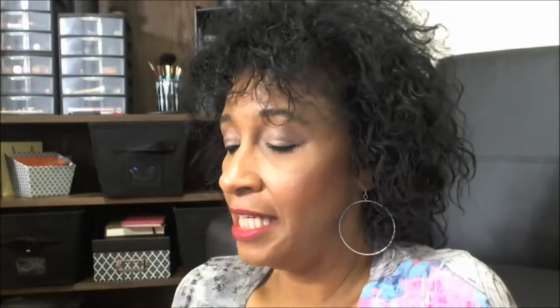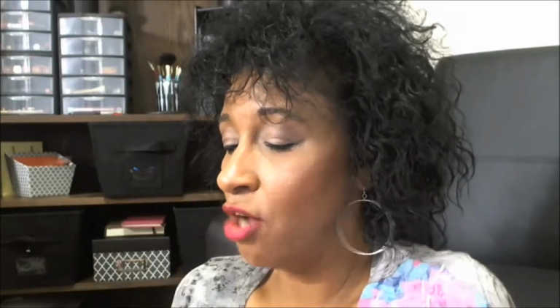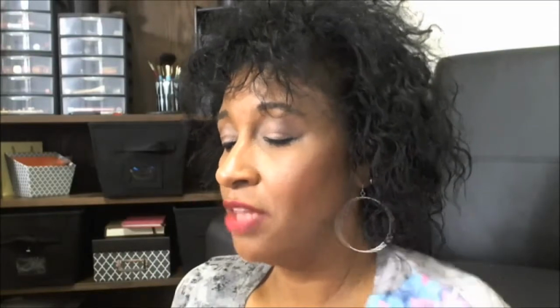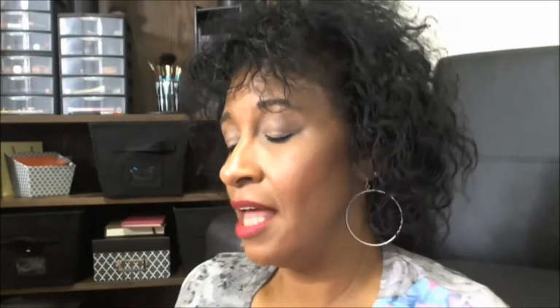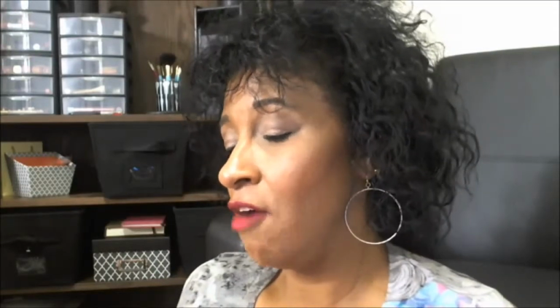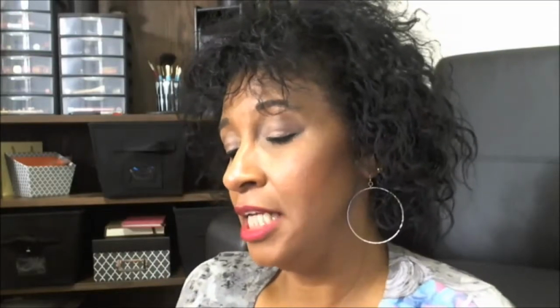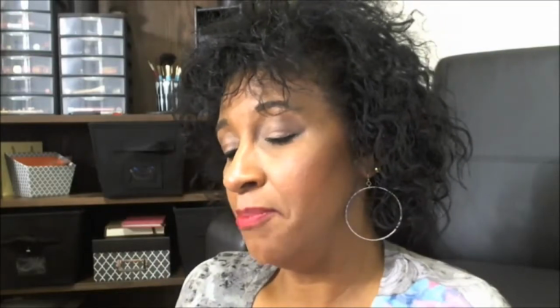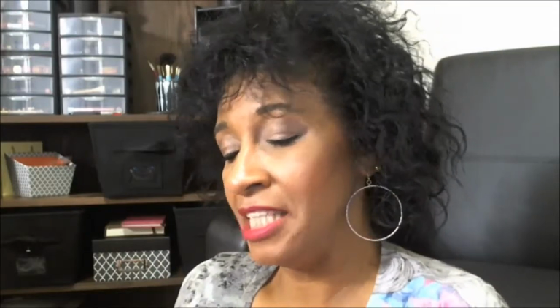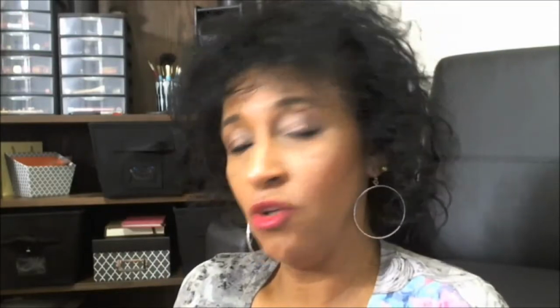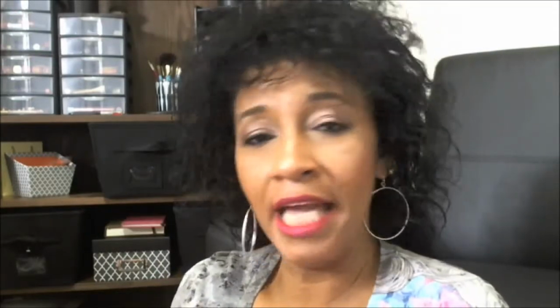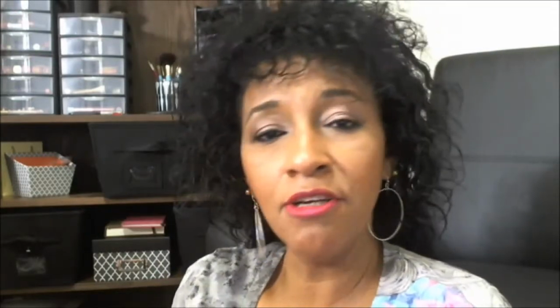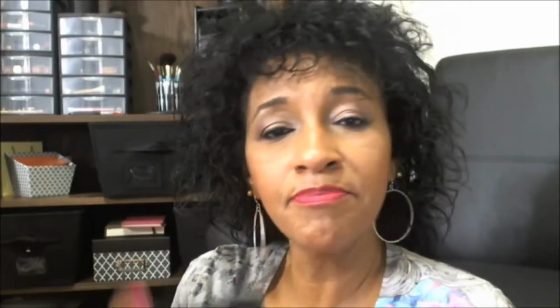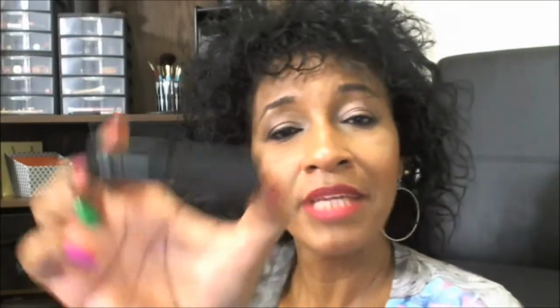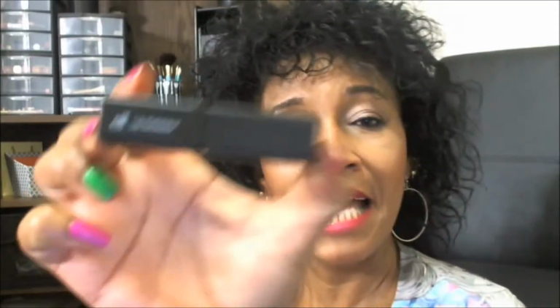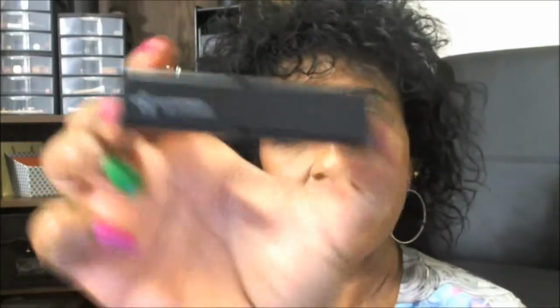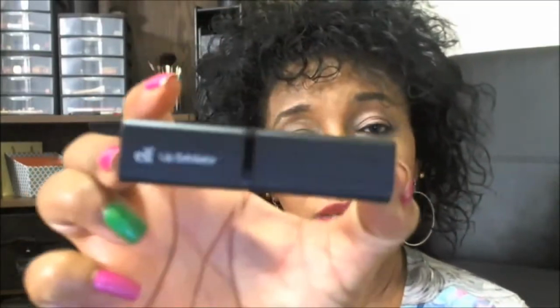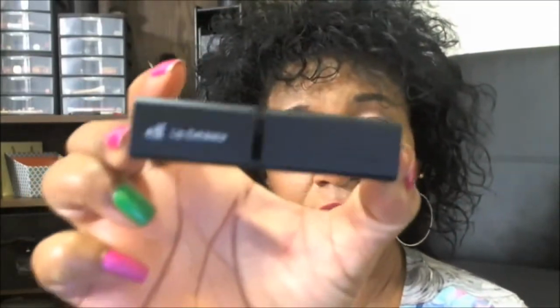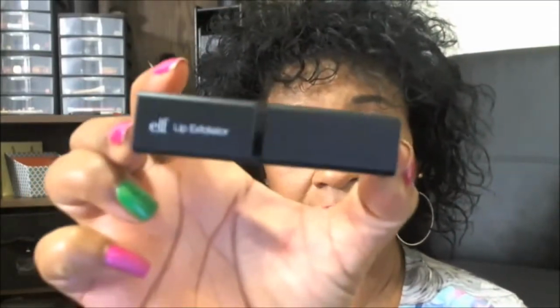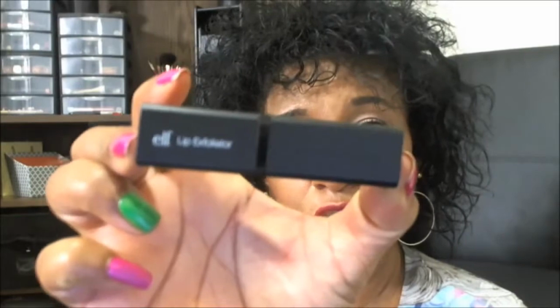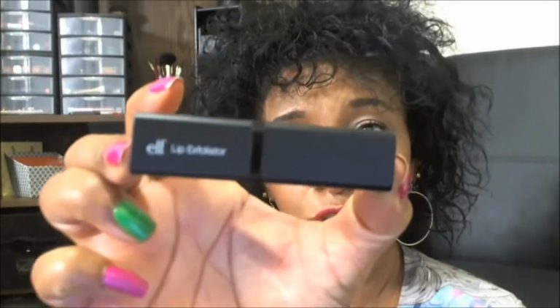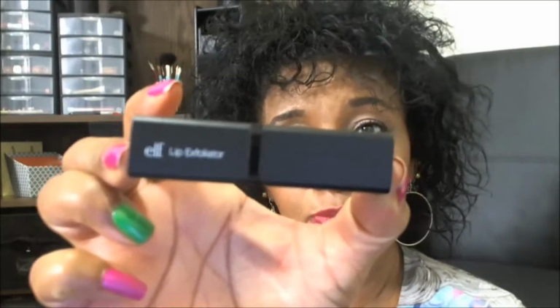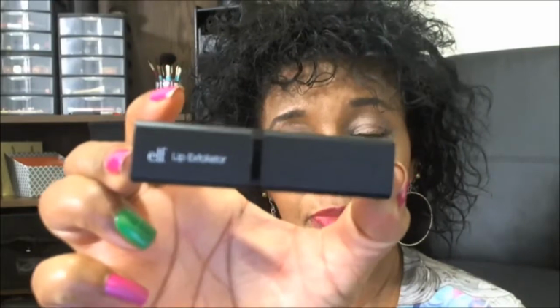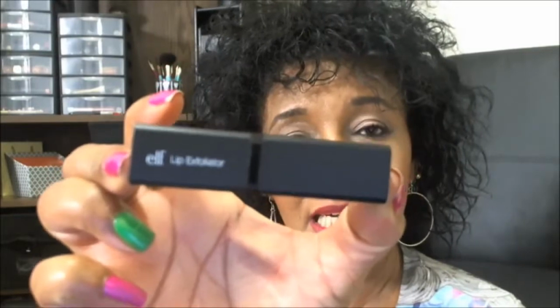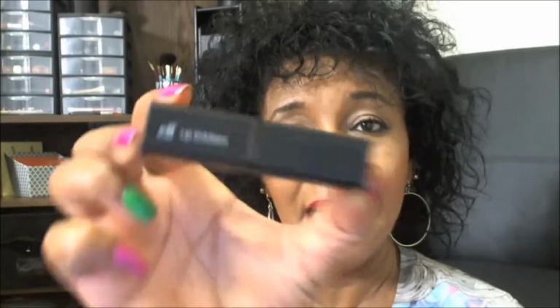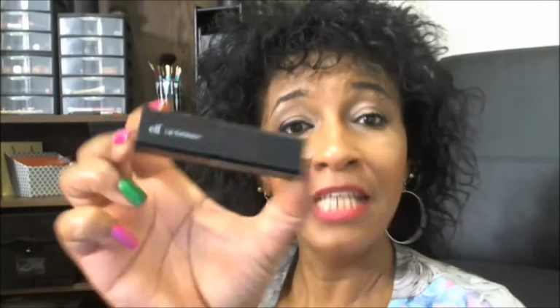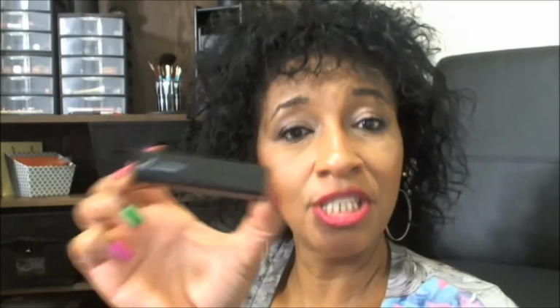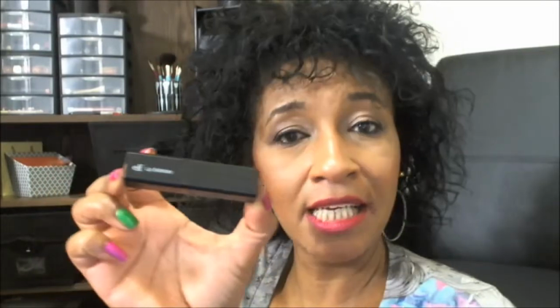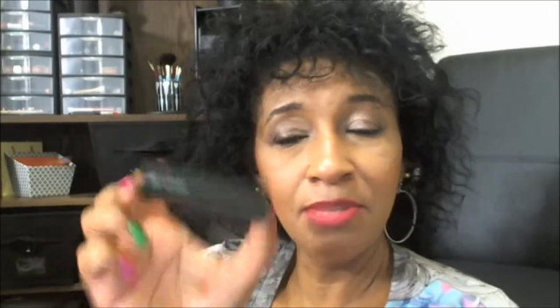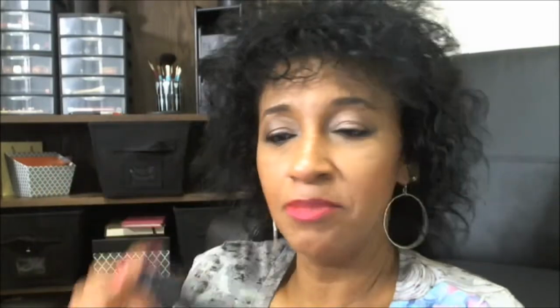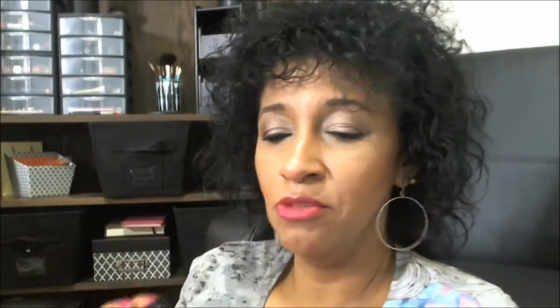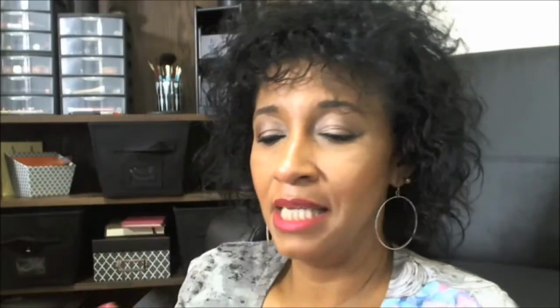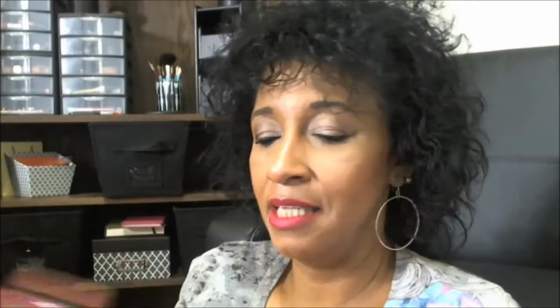What I'm talking about is a product from e.l.f. and it is called the e.l.f. Lip Exfoliator. This is what it looks like in the tube — it looks just like a lipstick, doesn't it? You screw it the same way you would a lipstick, just up or down.